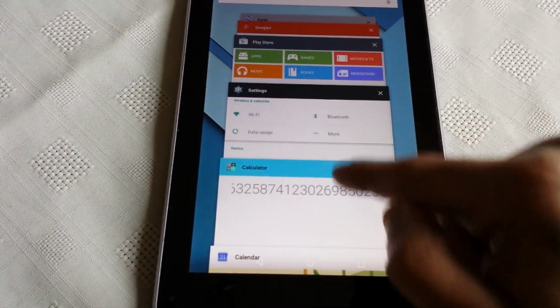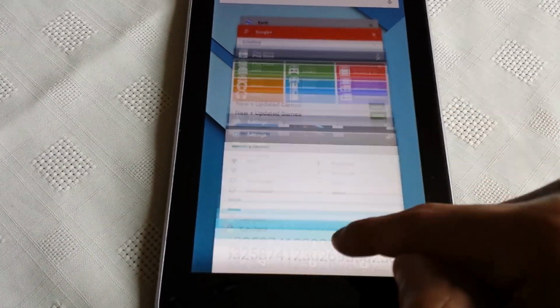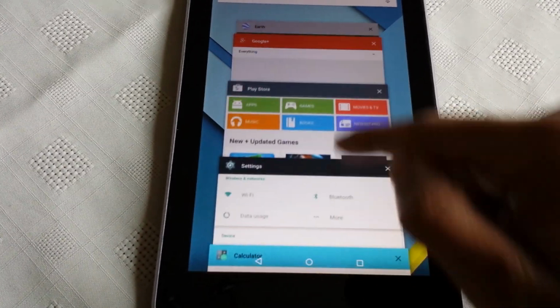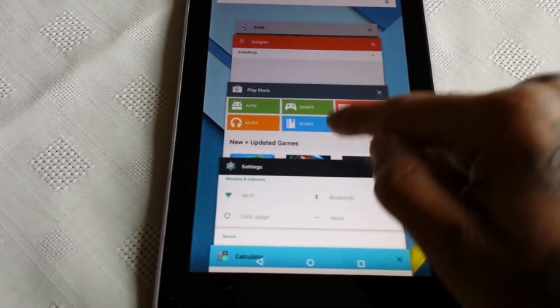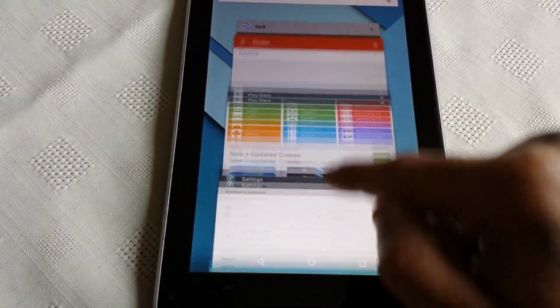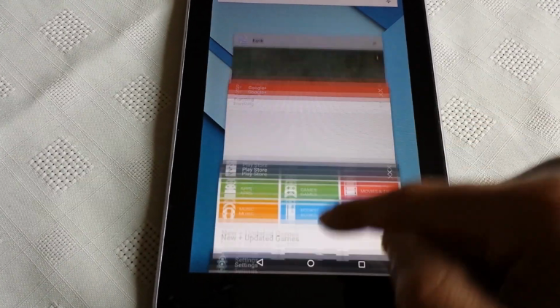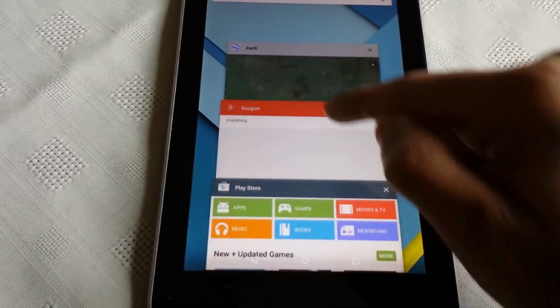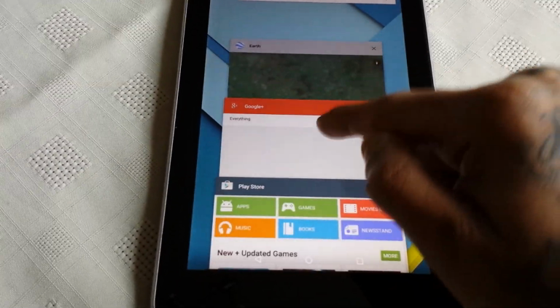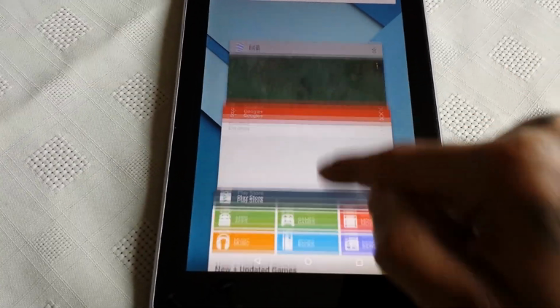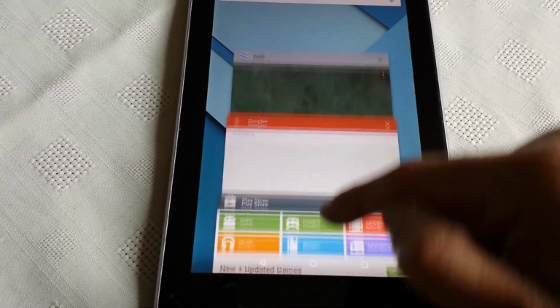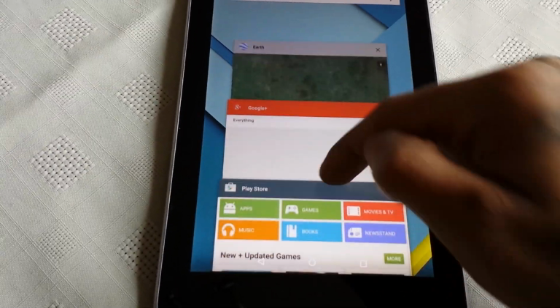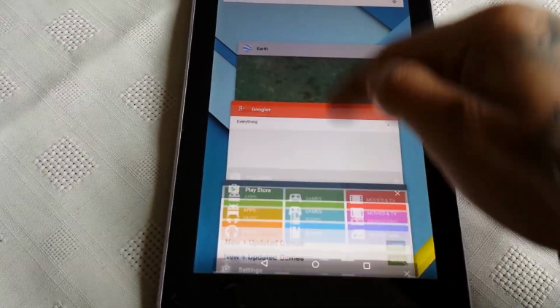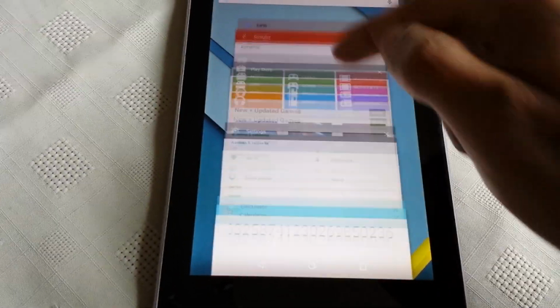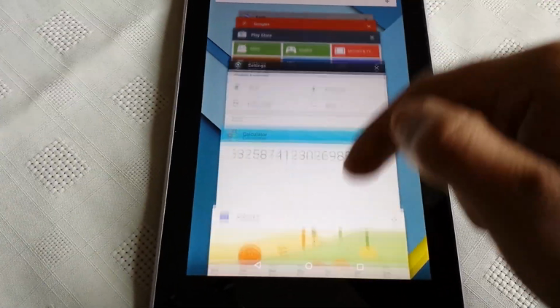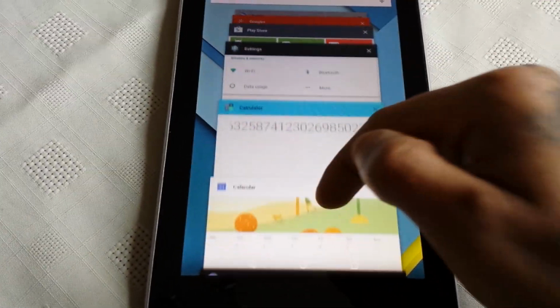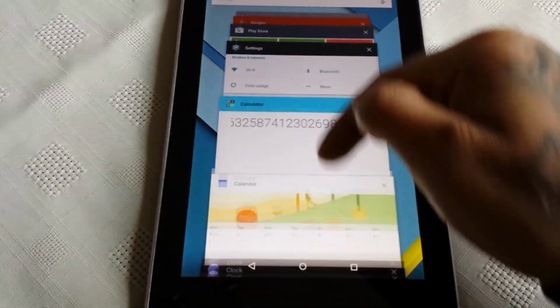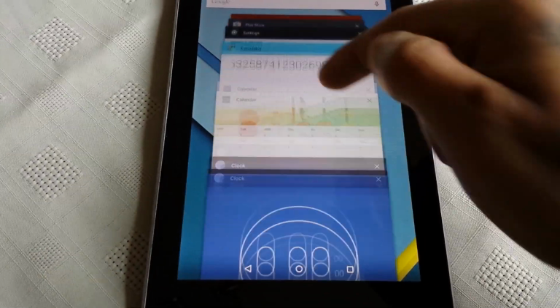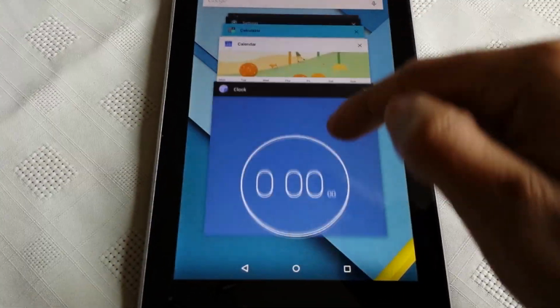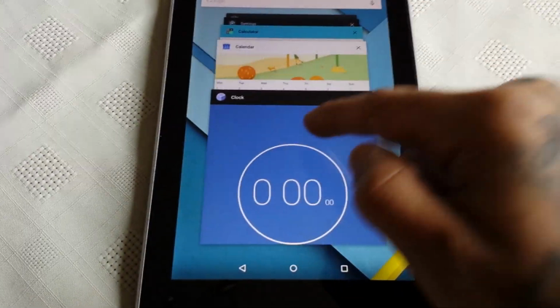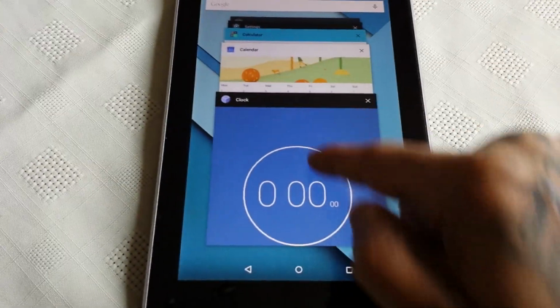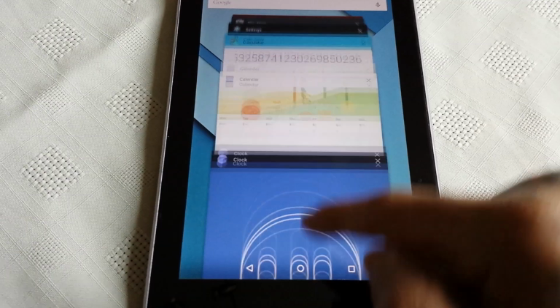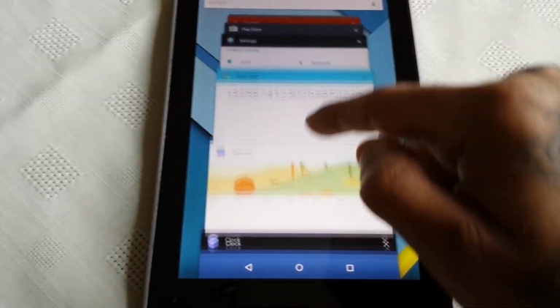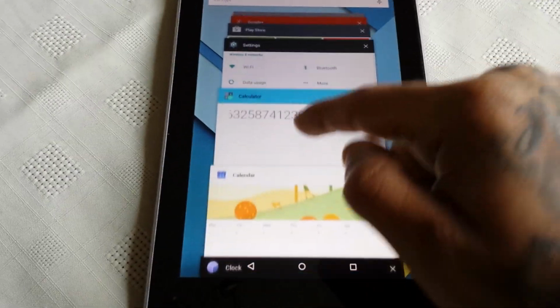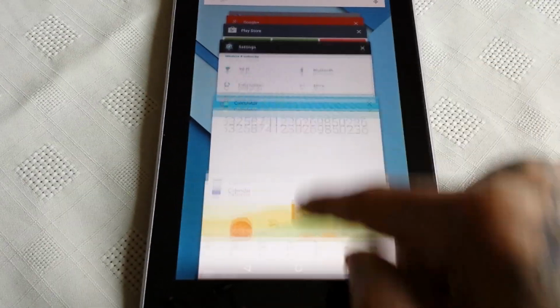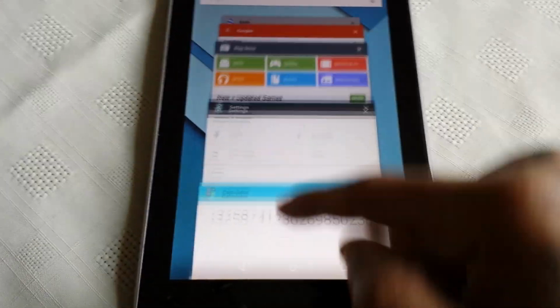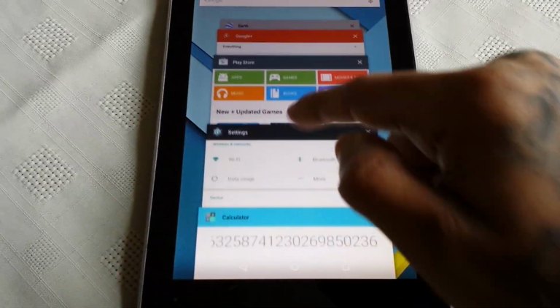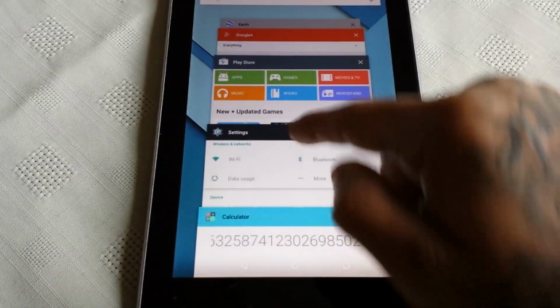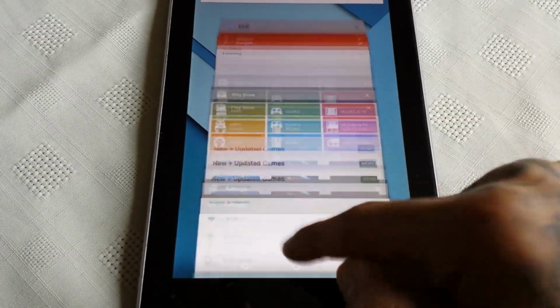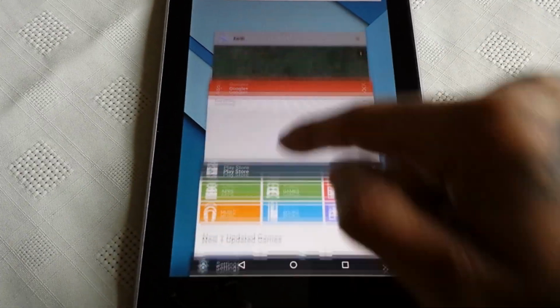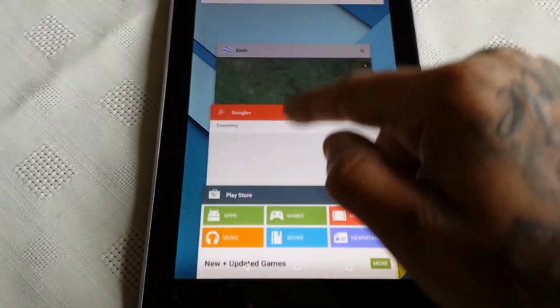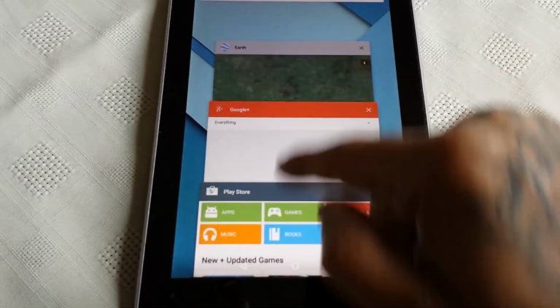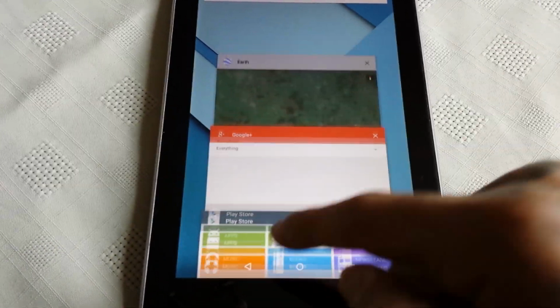And this is the multitasking view — these are all the open applications.